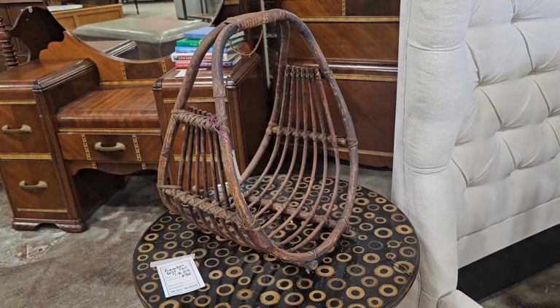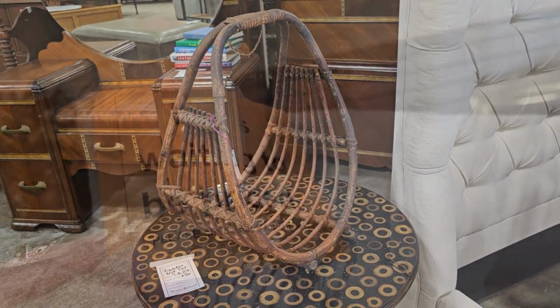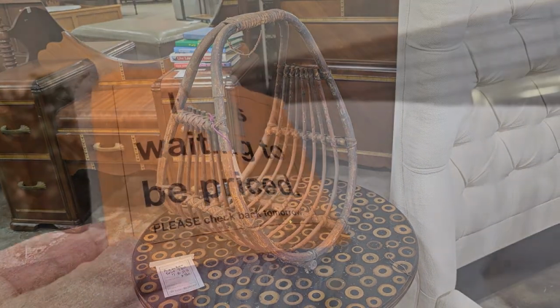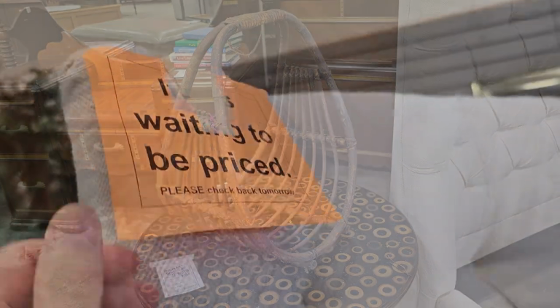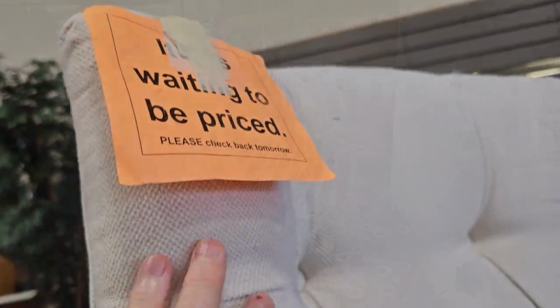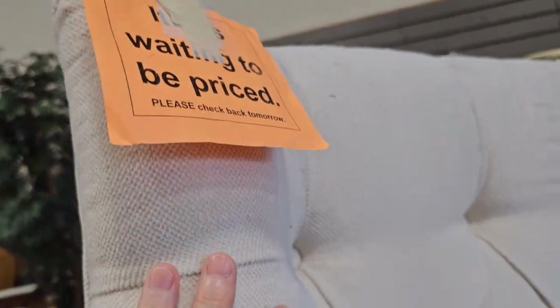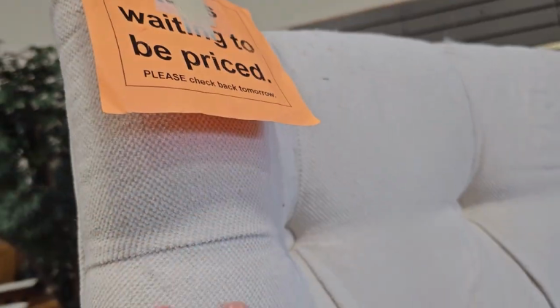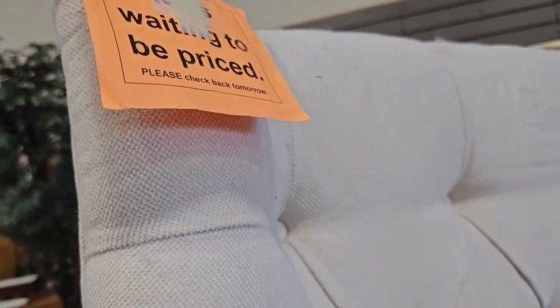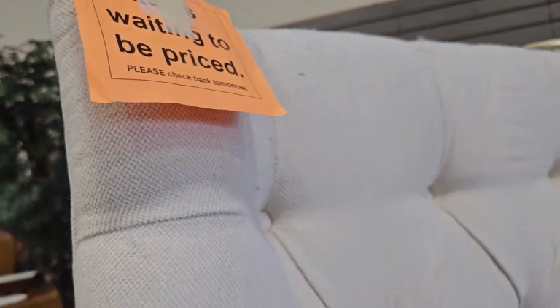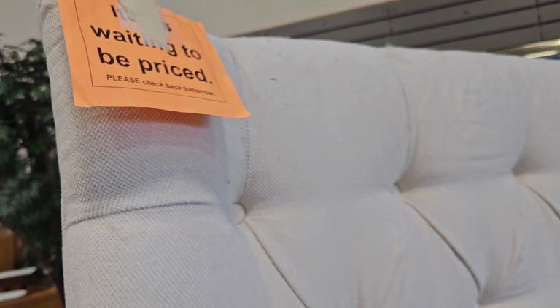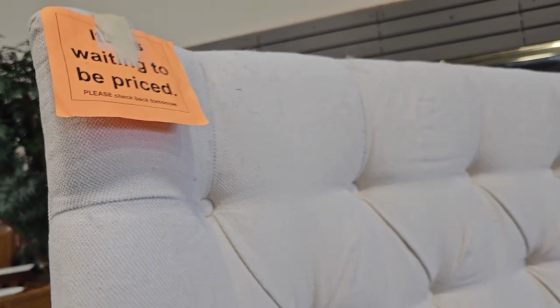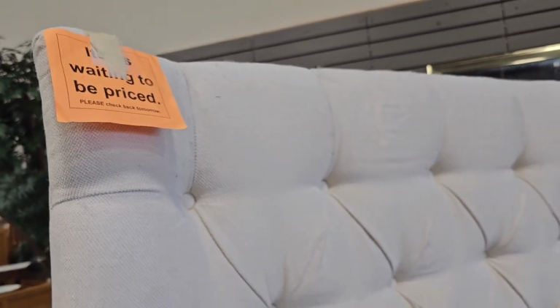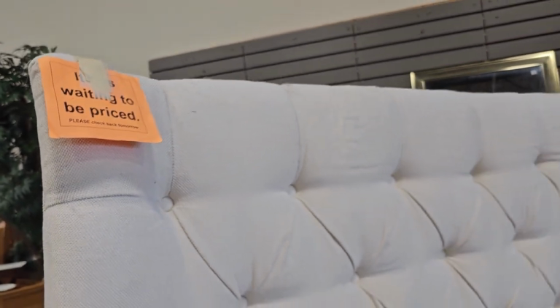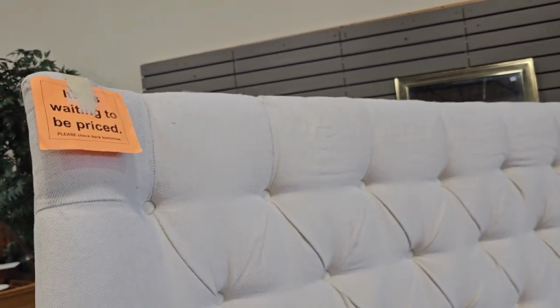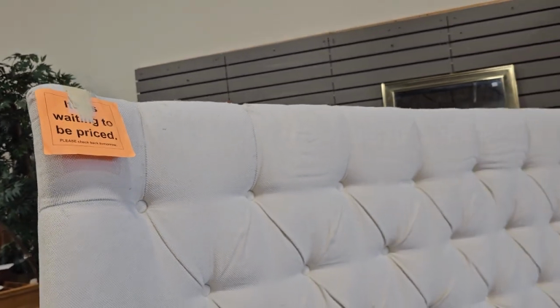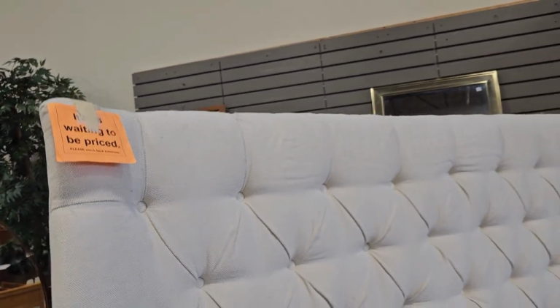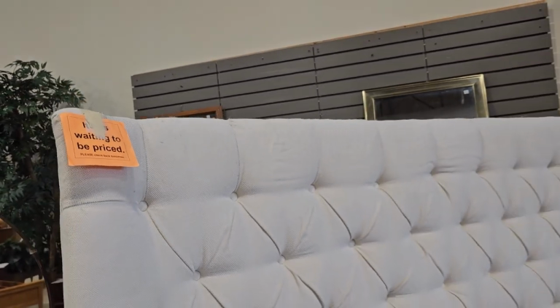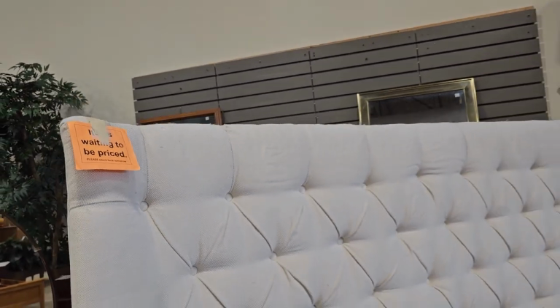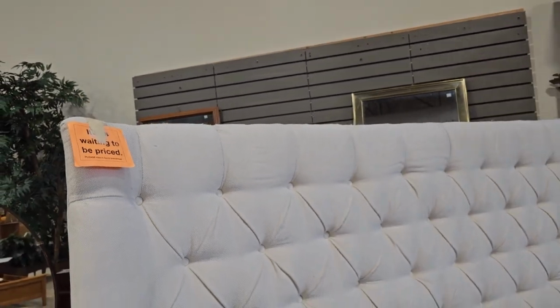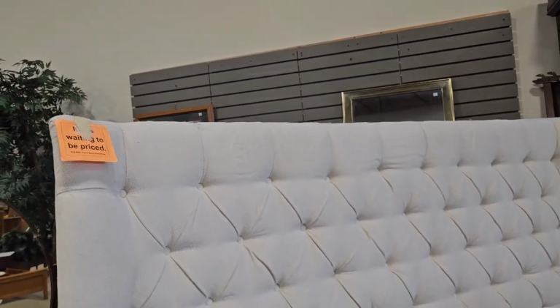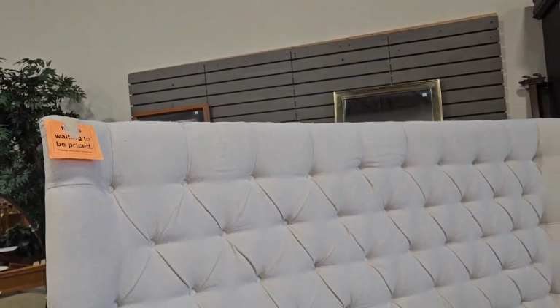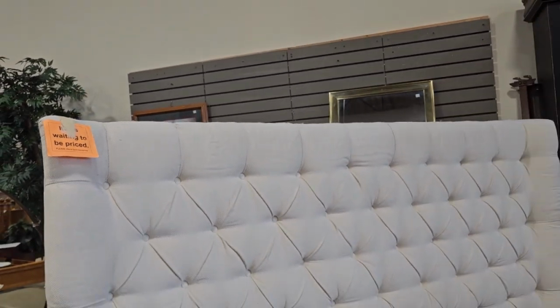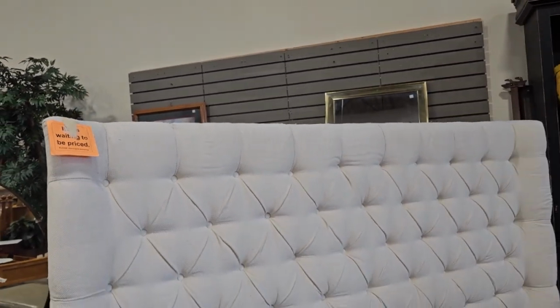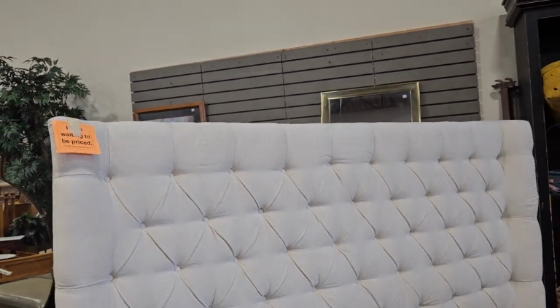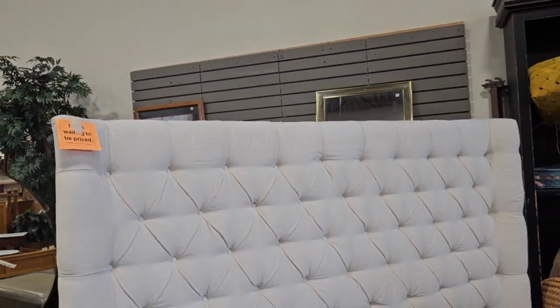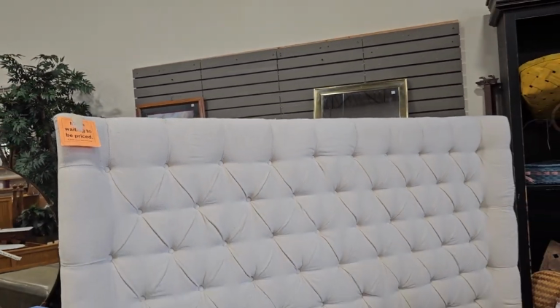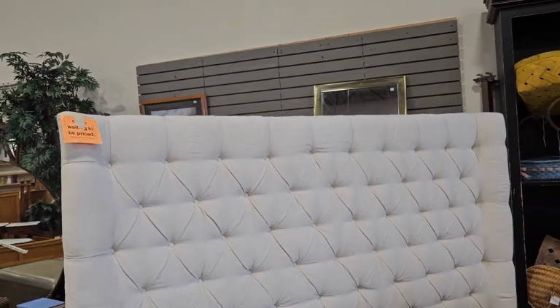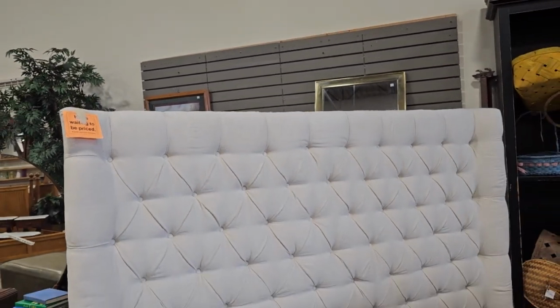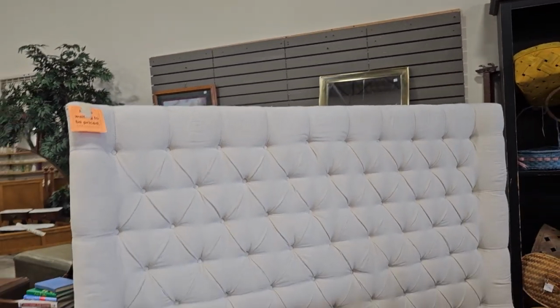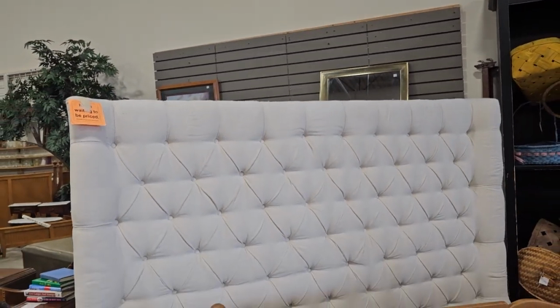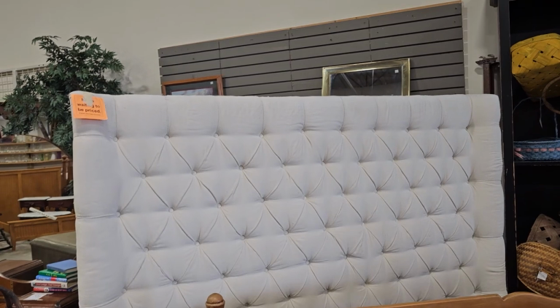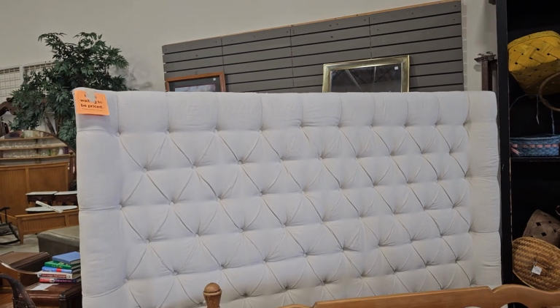And this is one of their items that's waiting to be priced — you can't buy it today; you've got to come back tomorrow to see what the price is. They kind of entice you to come back and shop again.